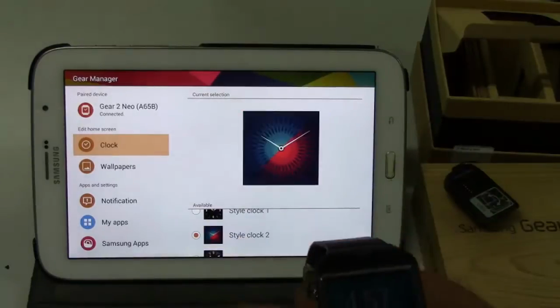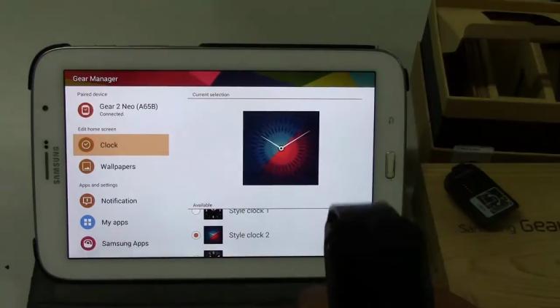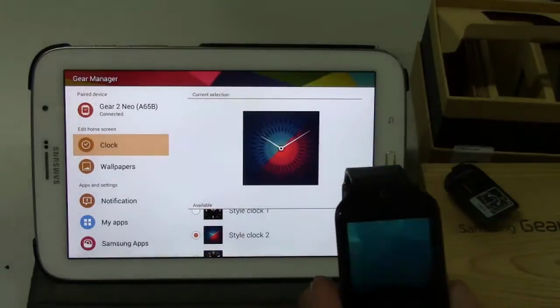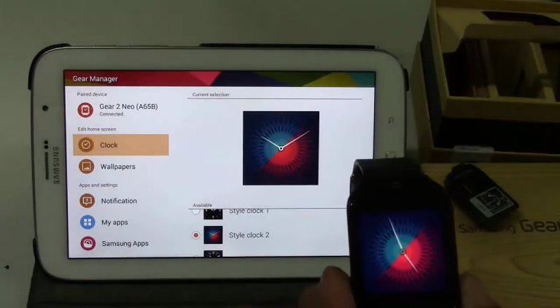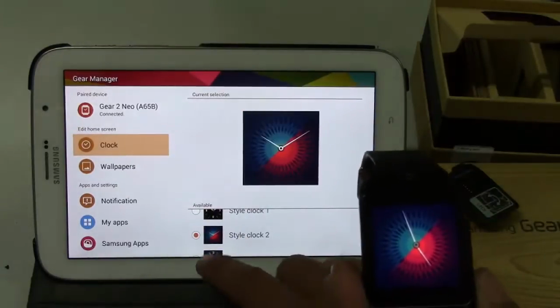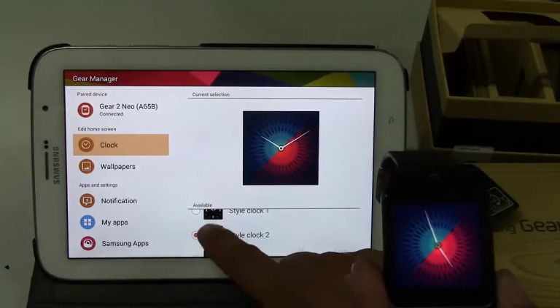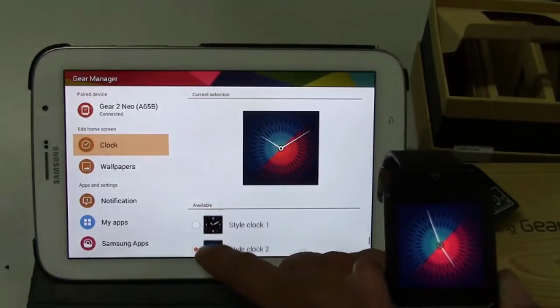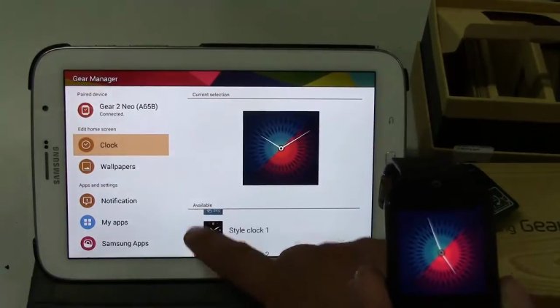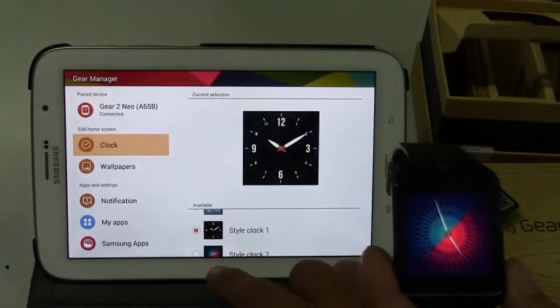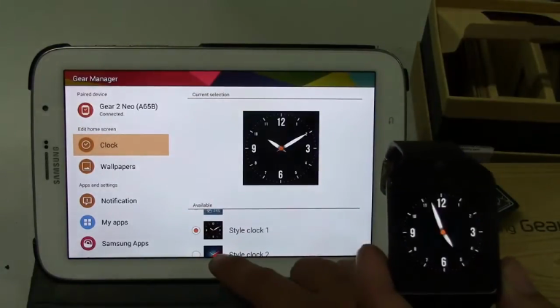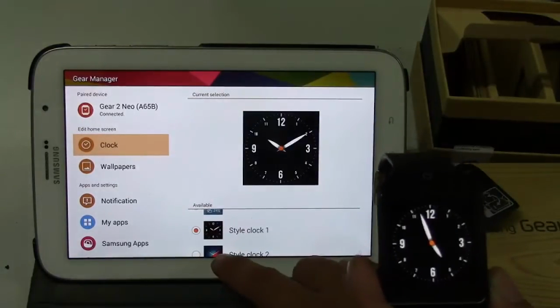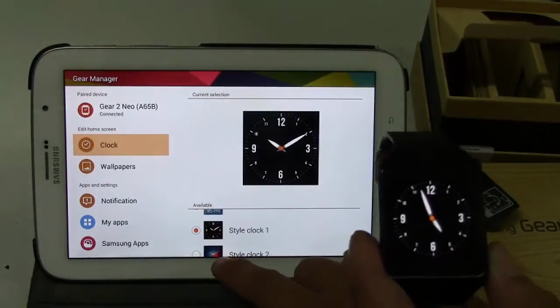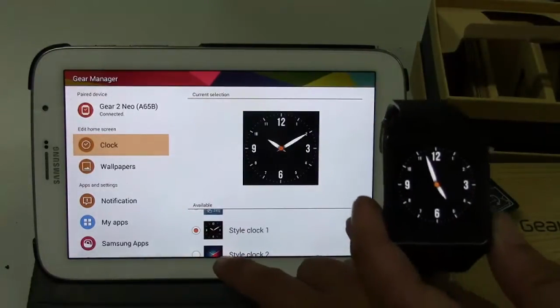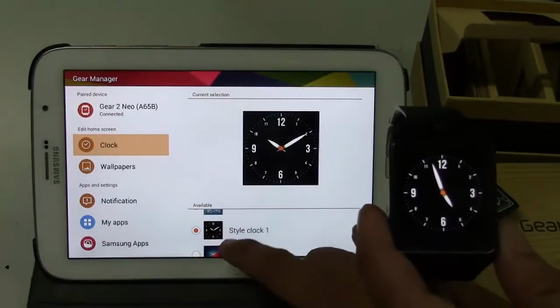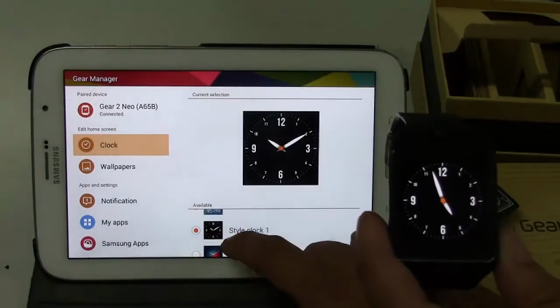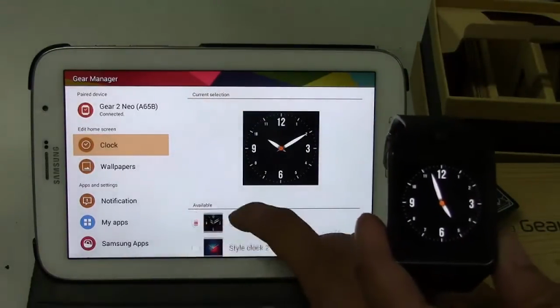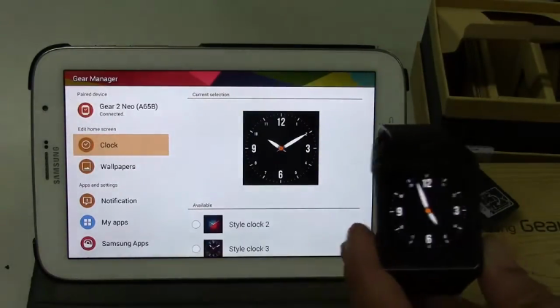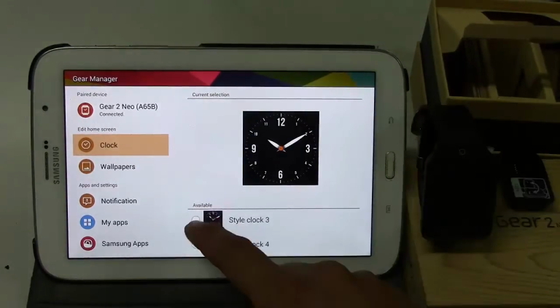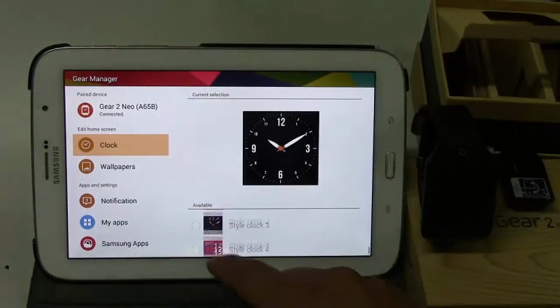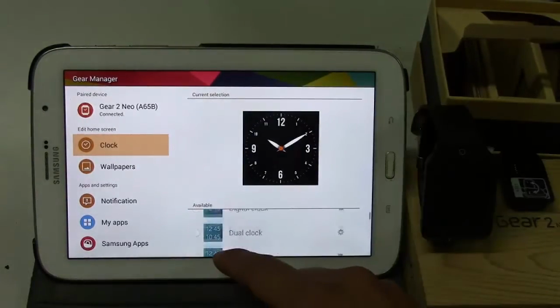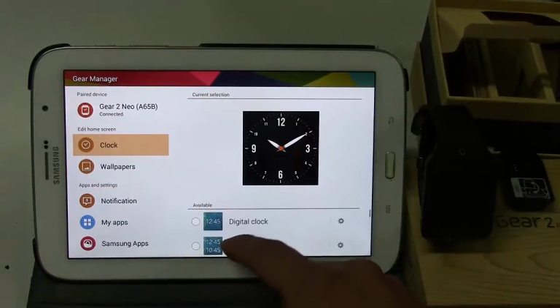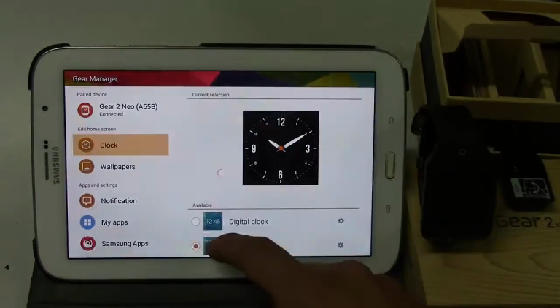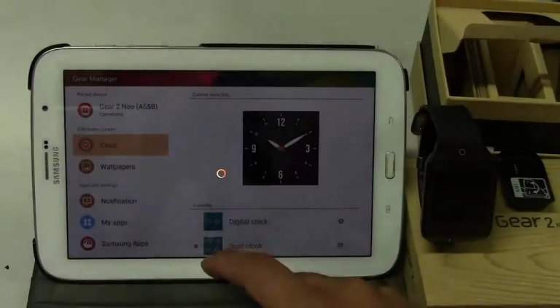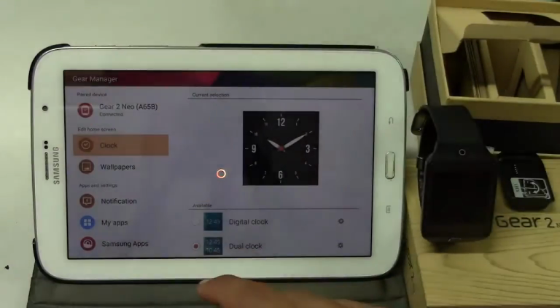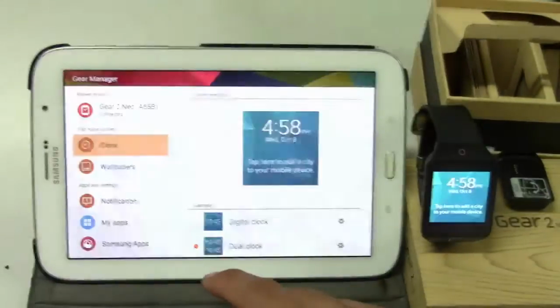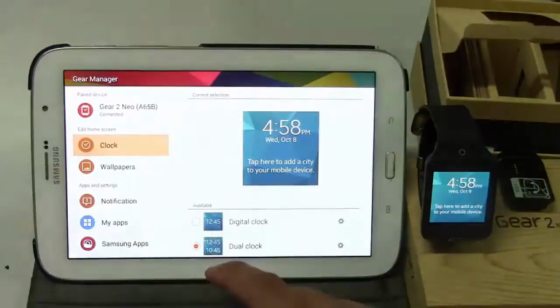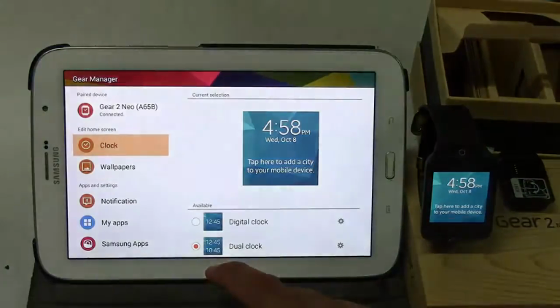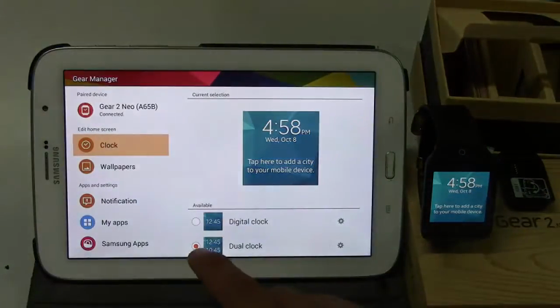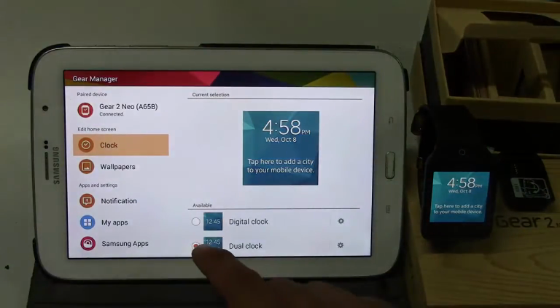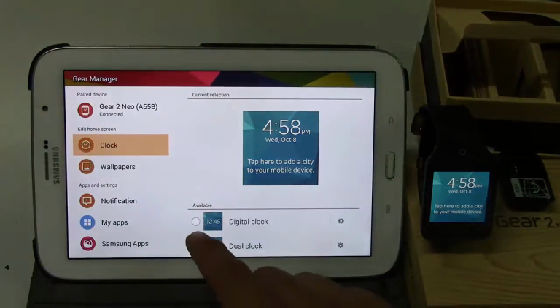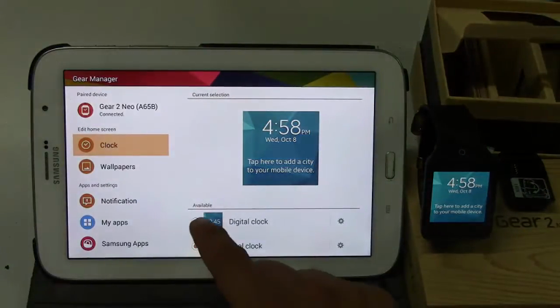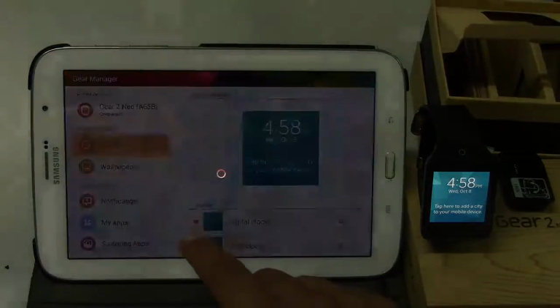First, why I am interested in Samsung wearables? It's because I need something to notify me about messages, phone calls and tasks to be done while my Note 8 is in my pouch.